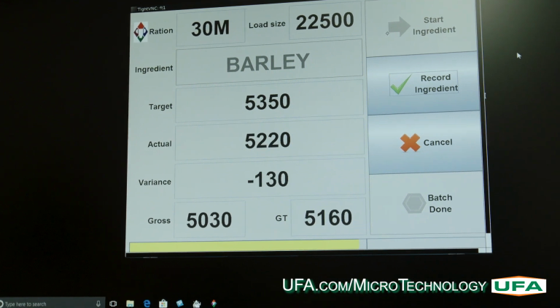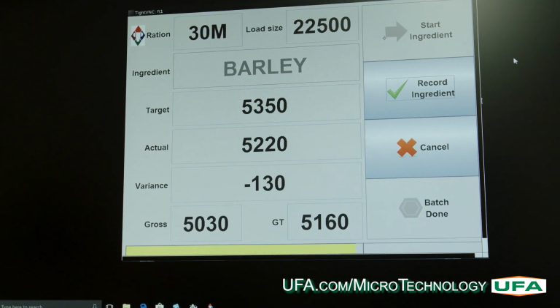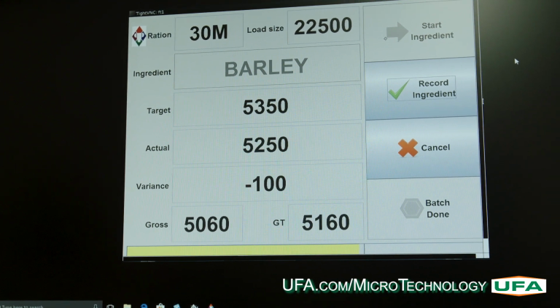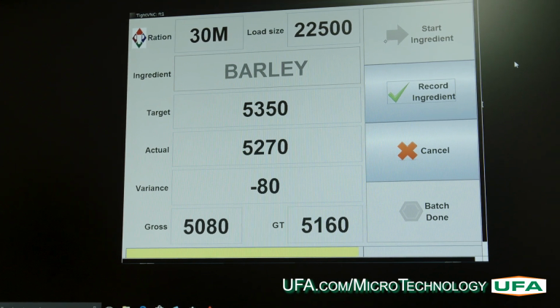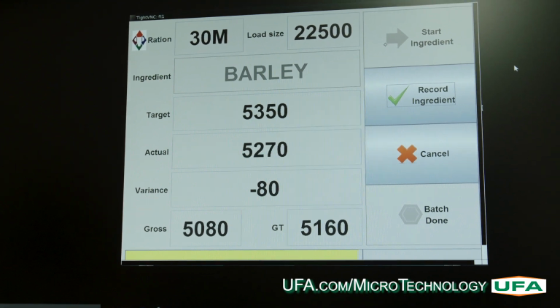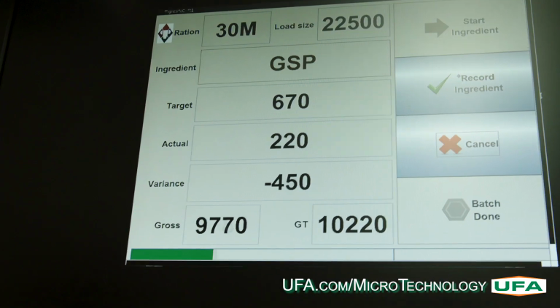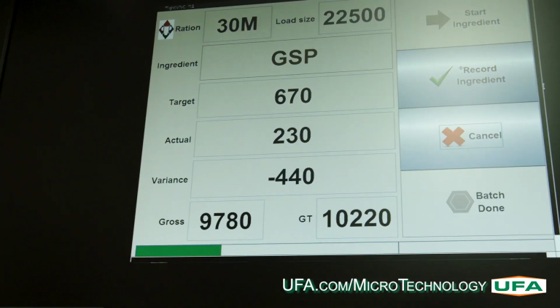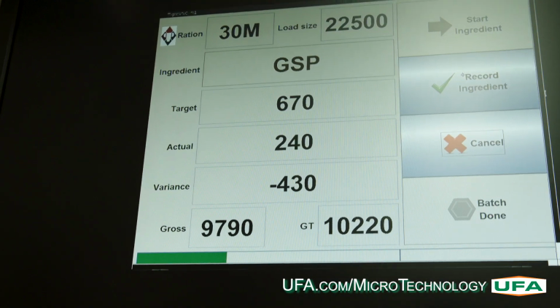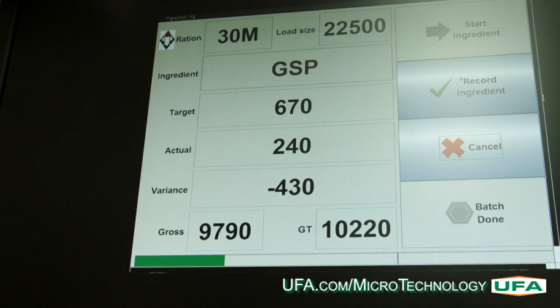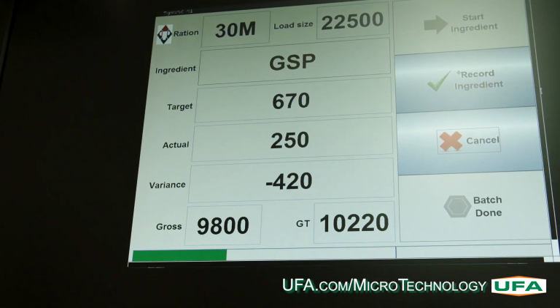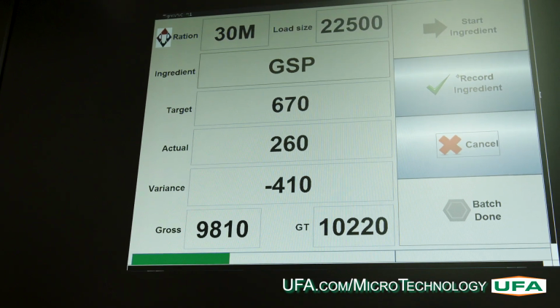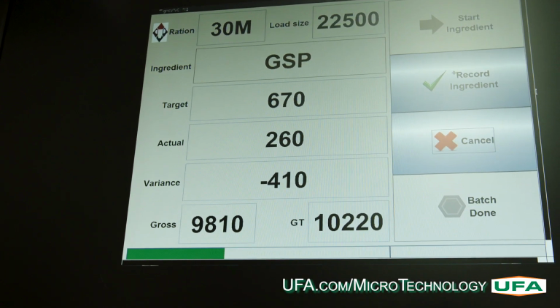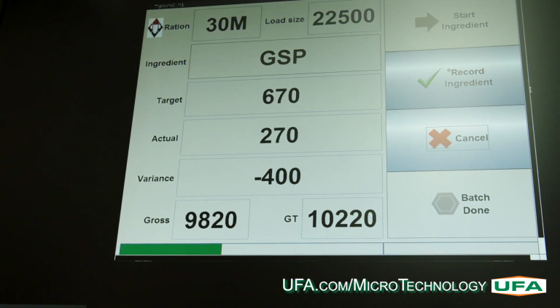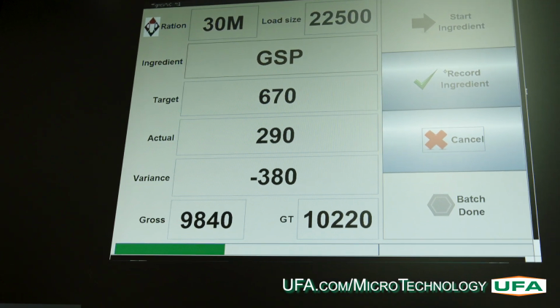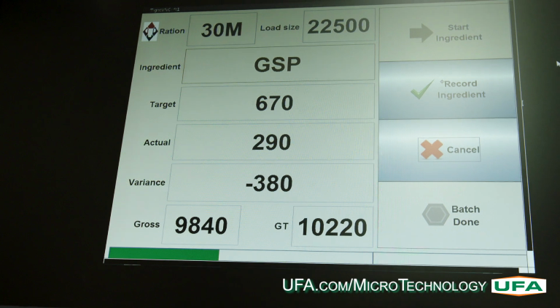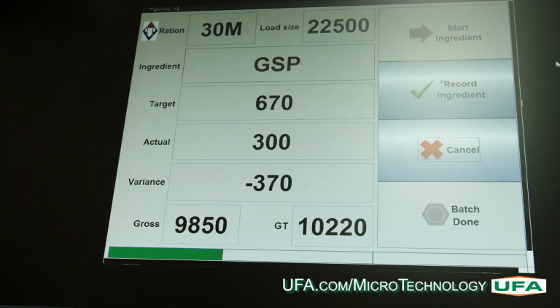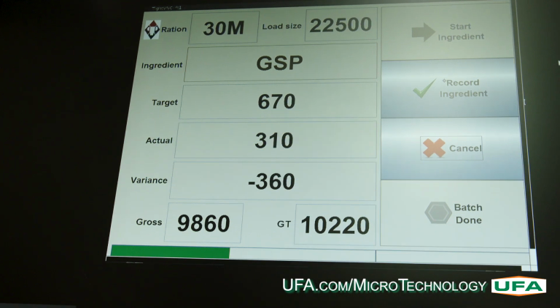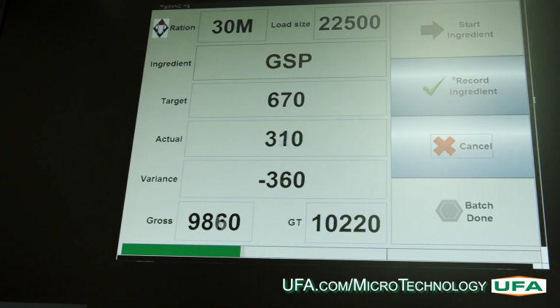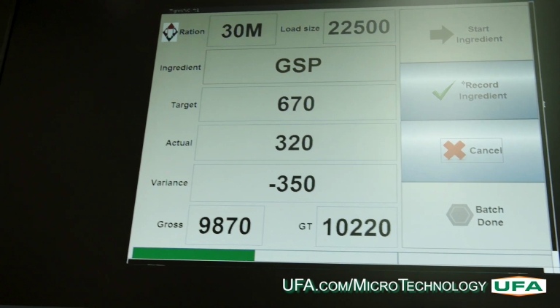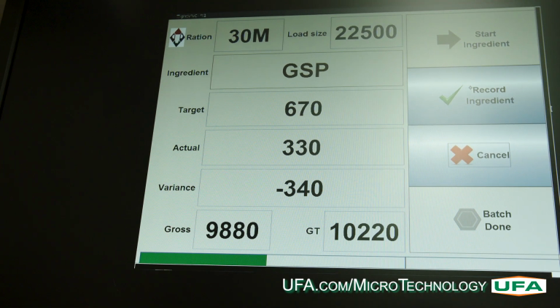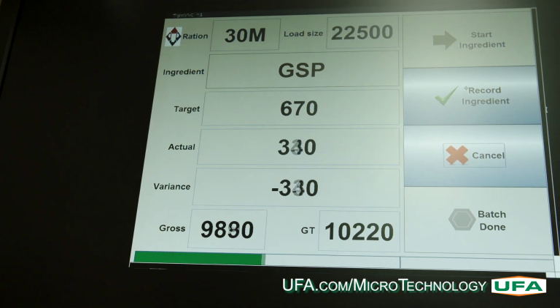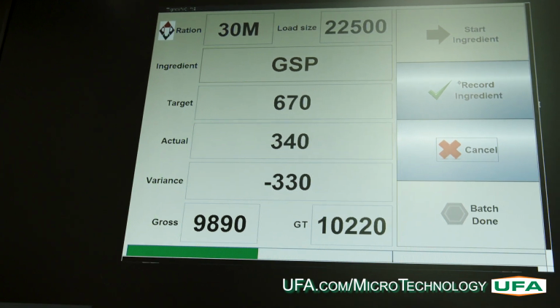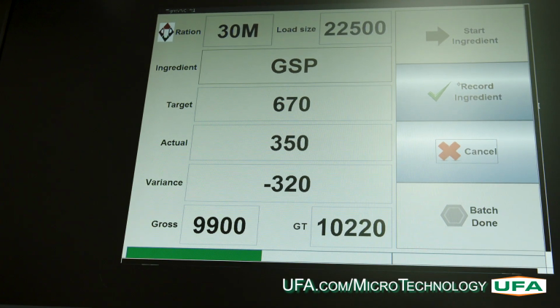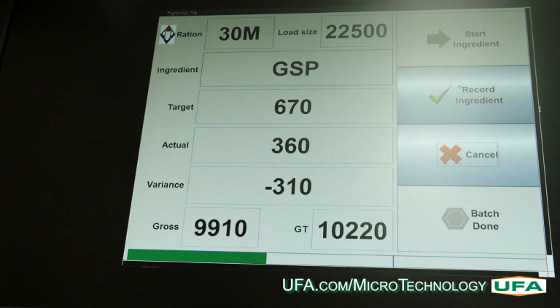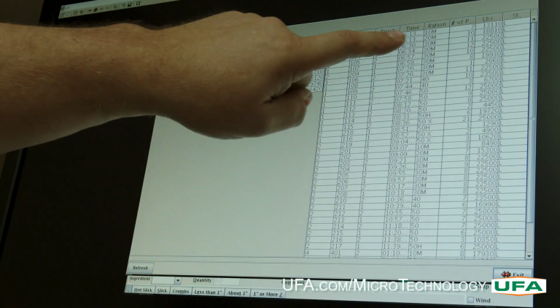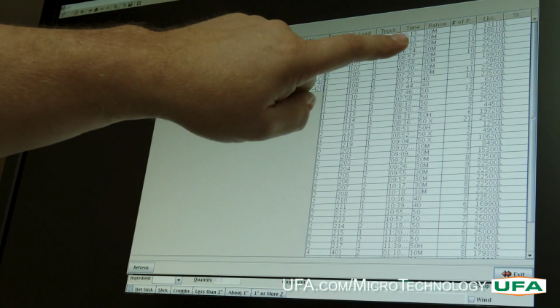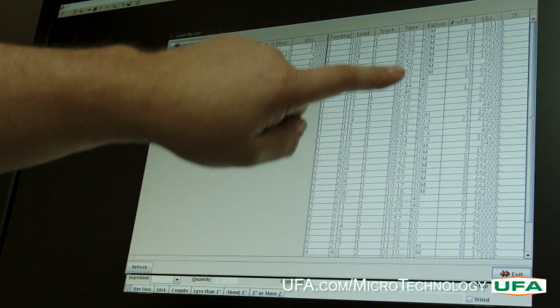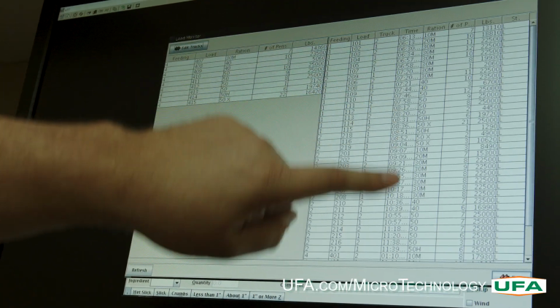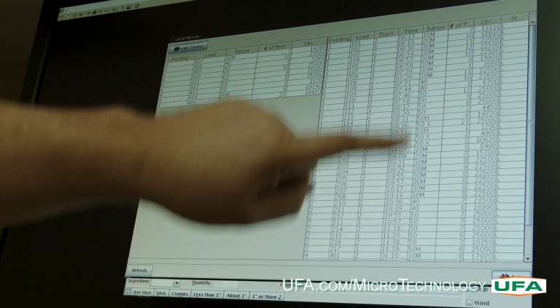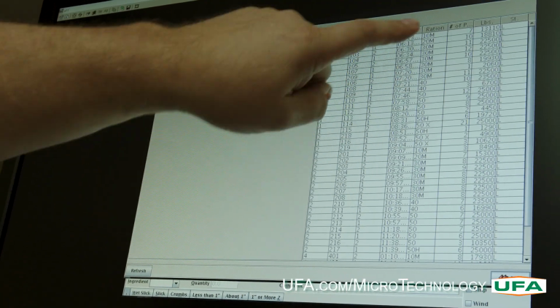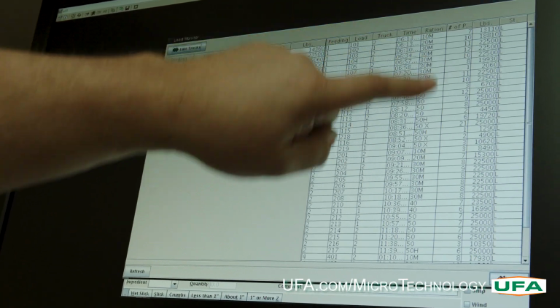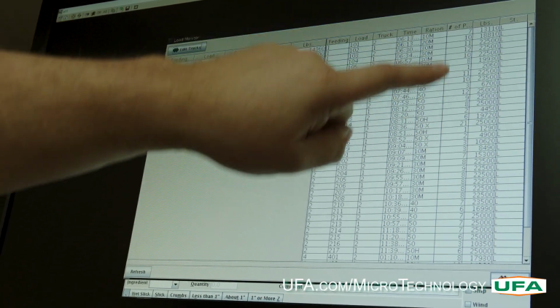An optimized delivery schedule is available for export at the end of each day. This helps to keep consistency for feeding schedules.